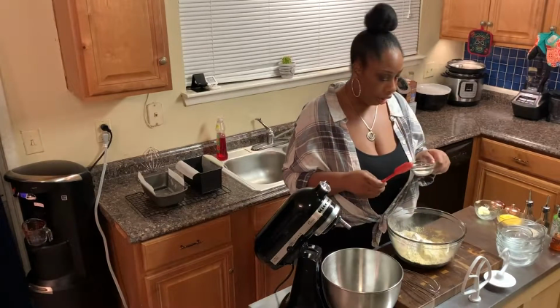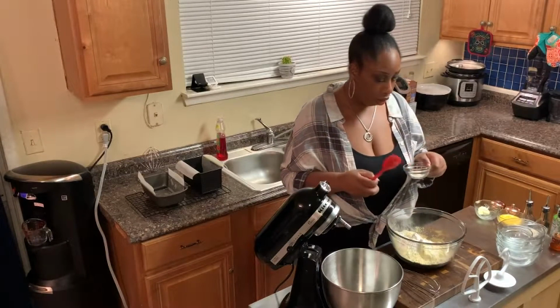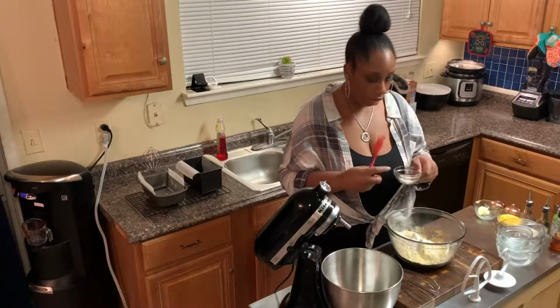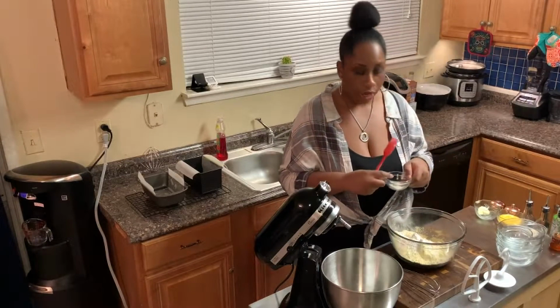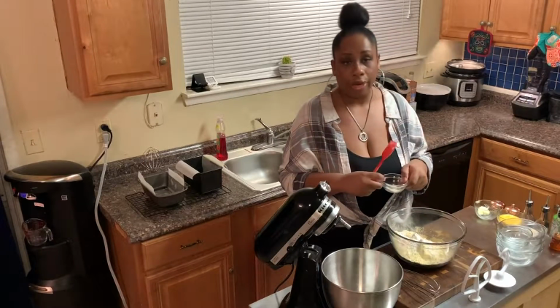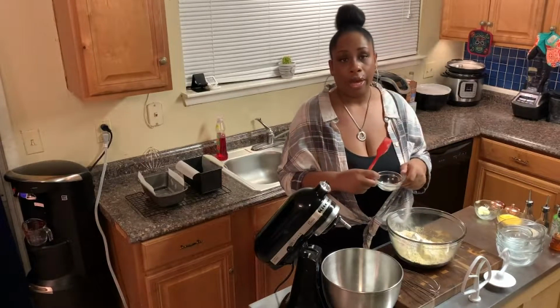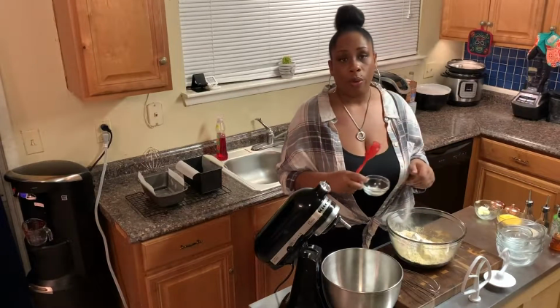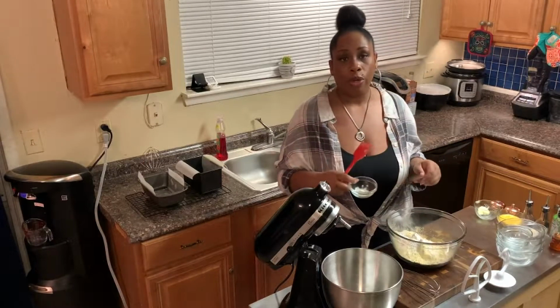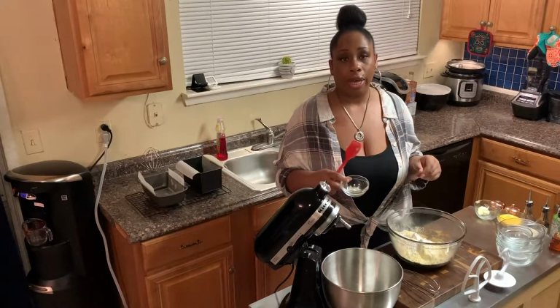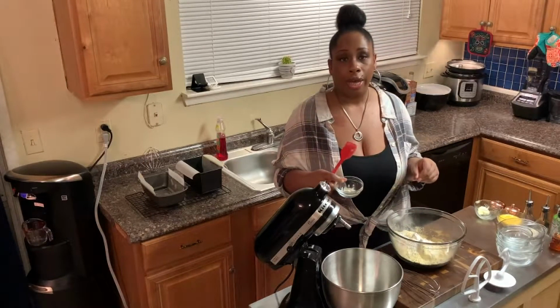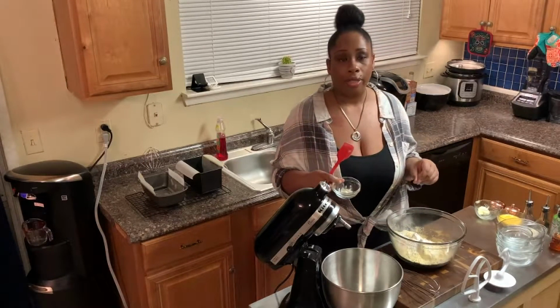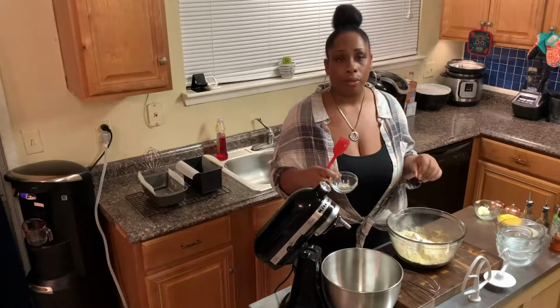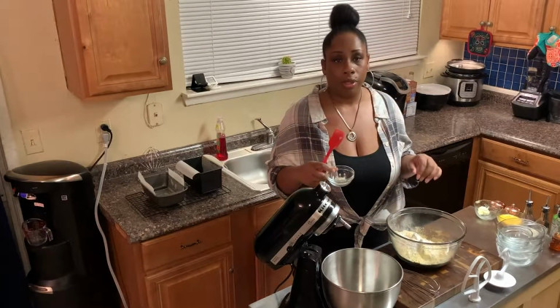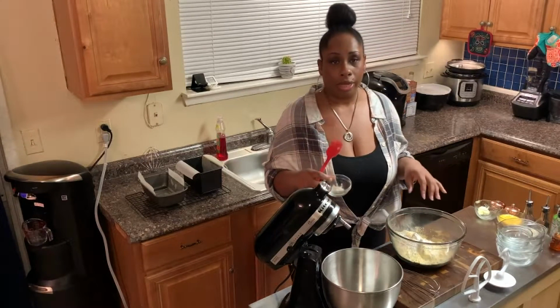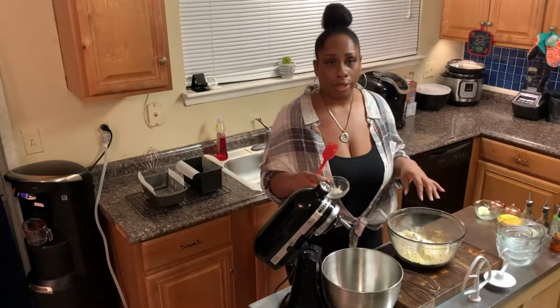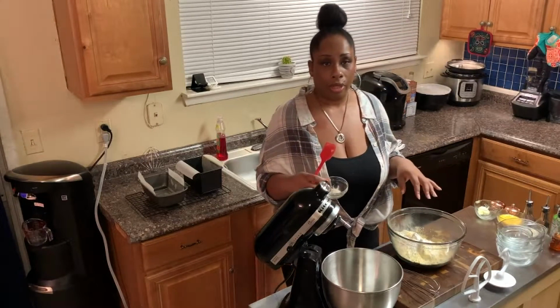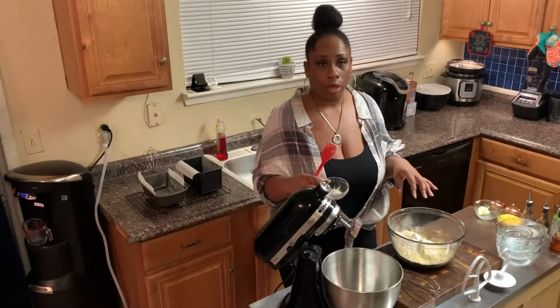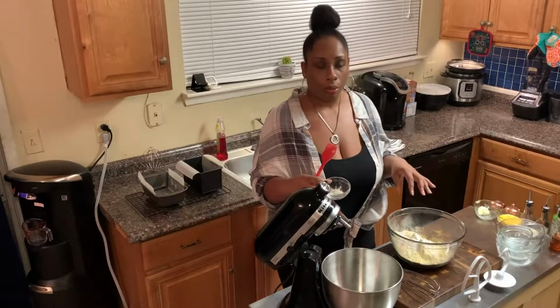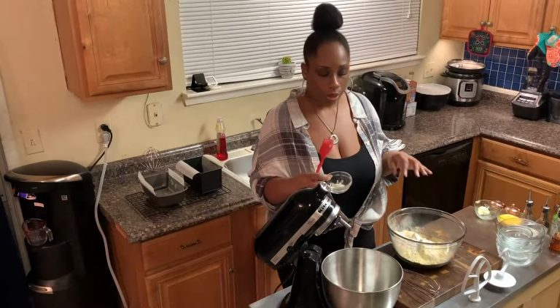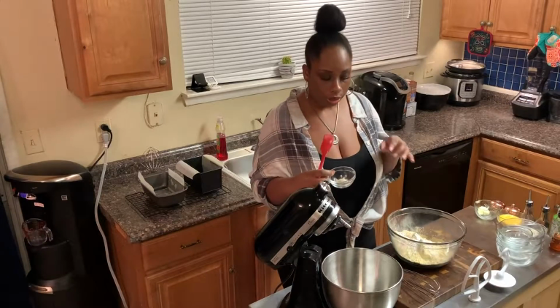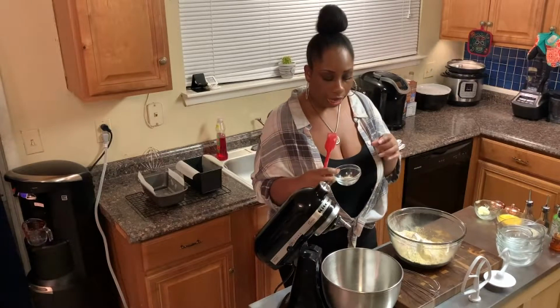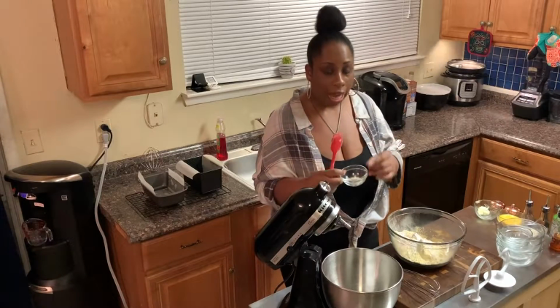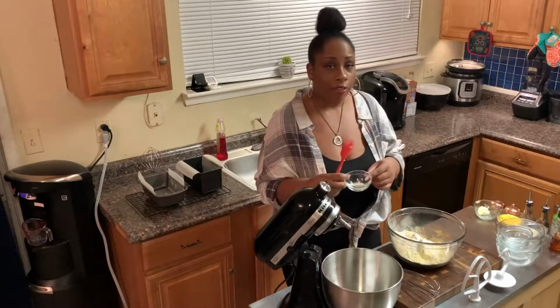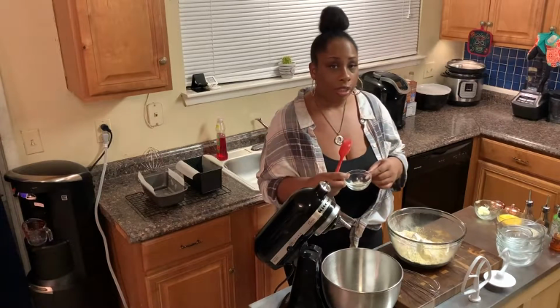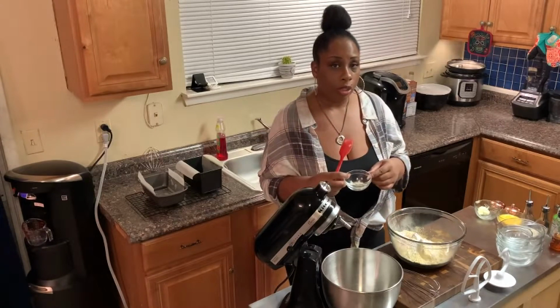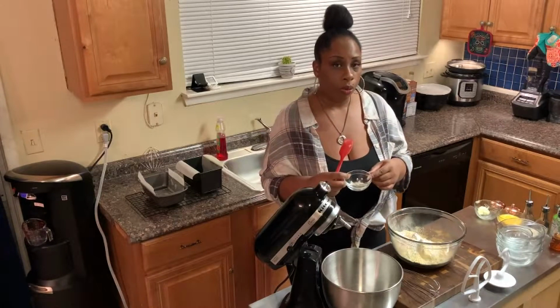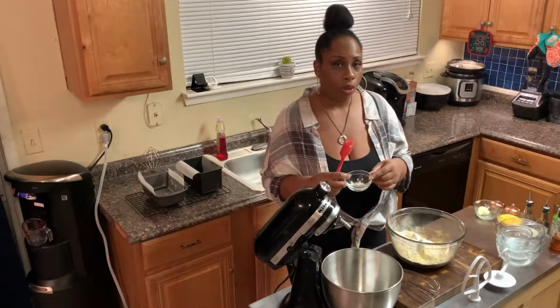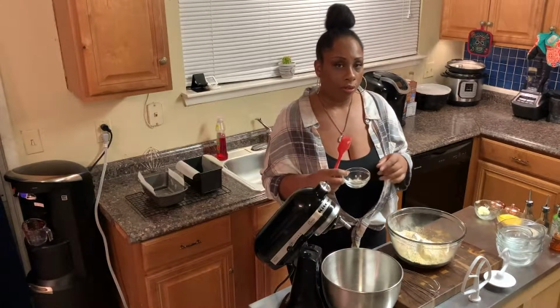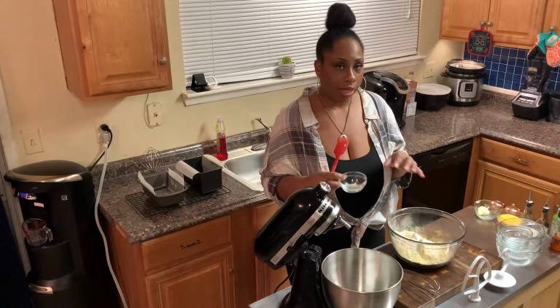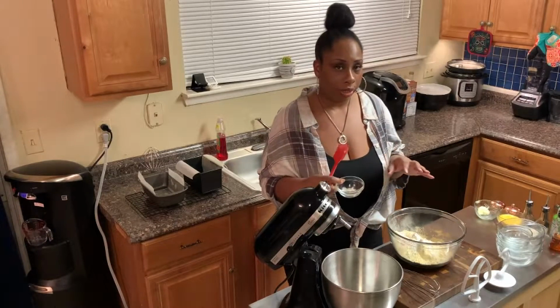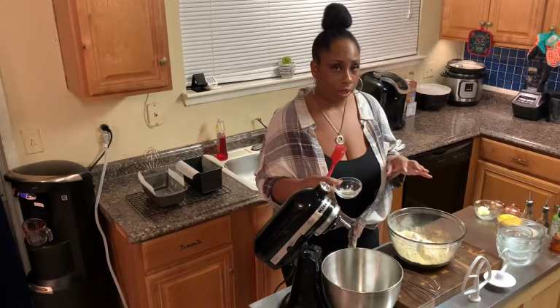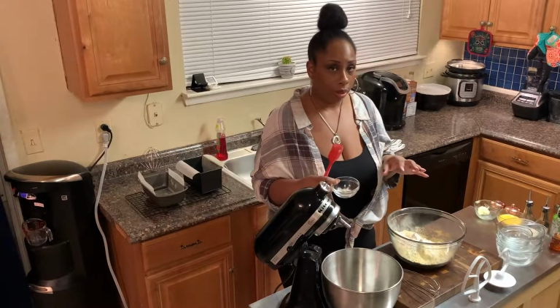We want to add some salt — I'm using pink Himalayan salt, just a teaspoon. And now we're going to add a half a teaspoon of xanthan gum.